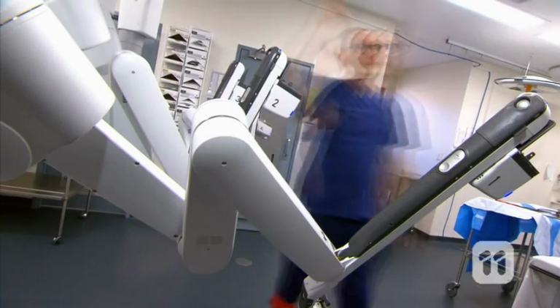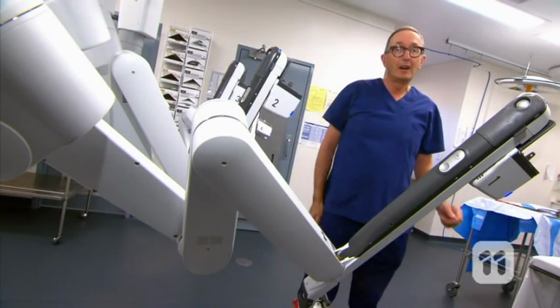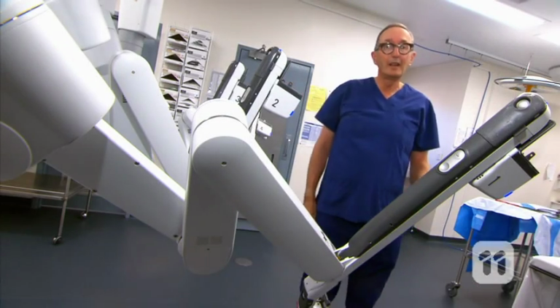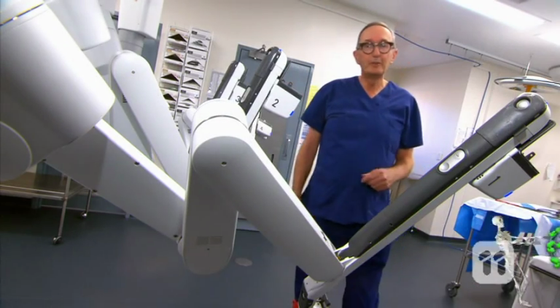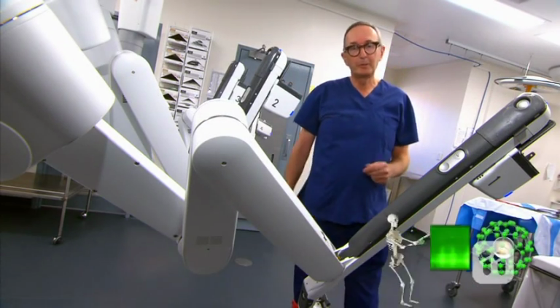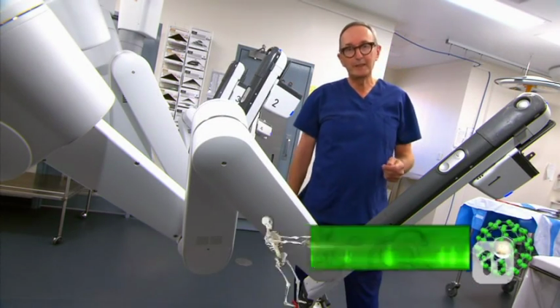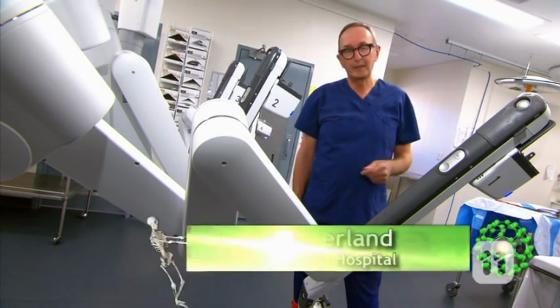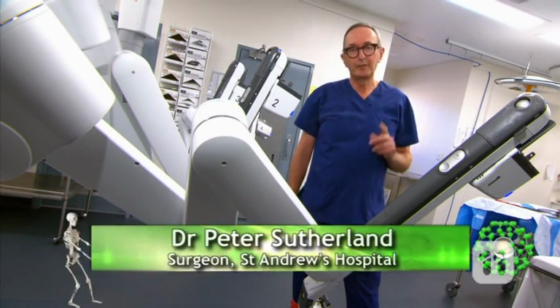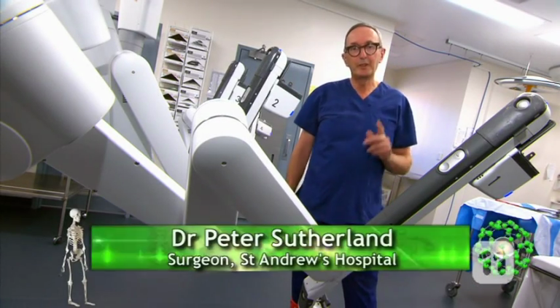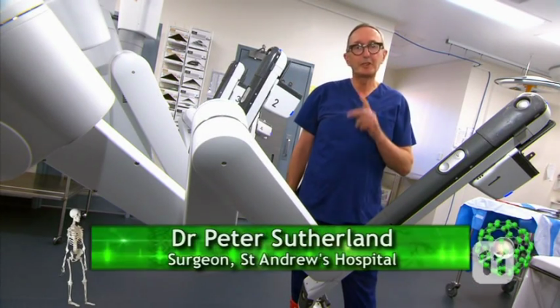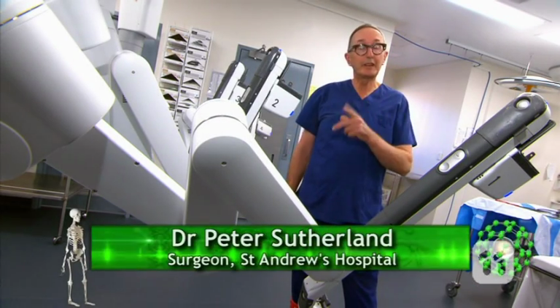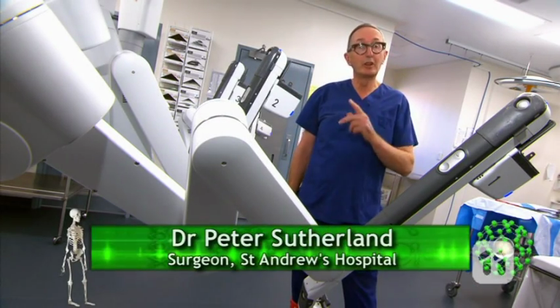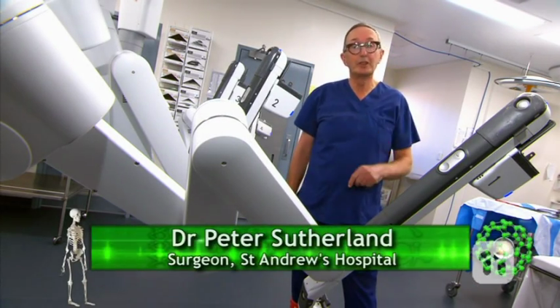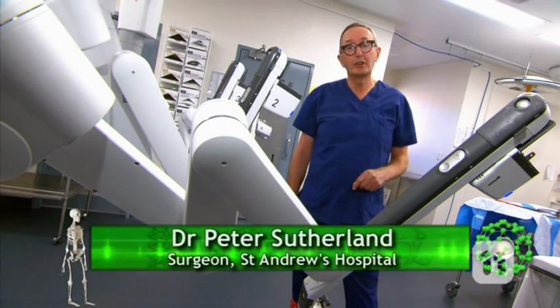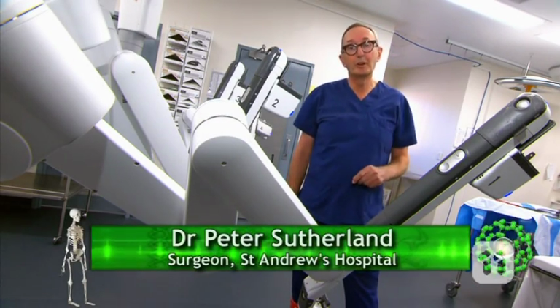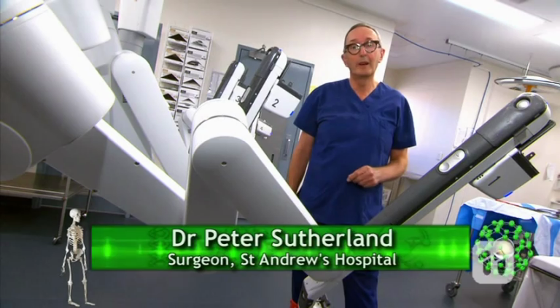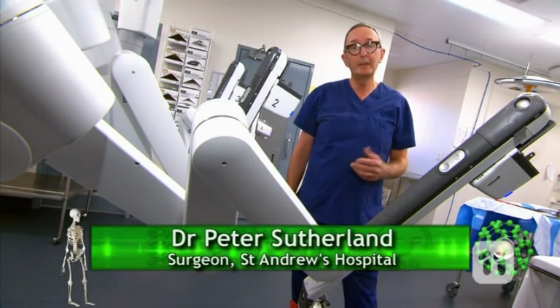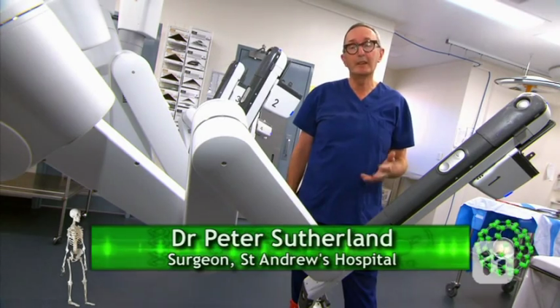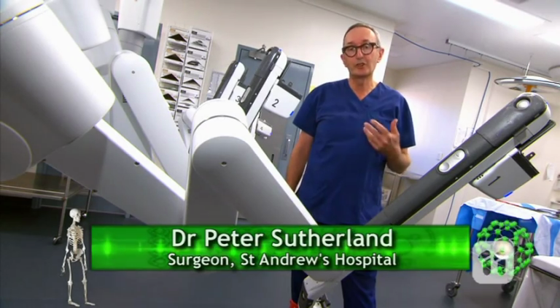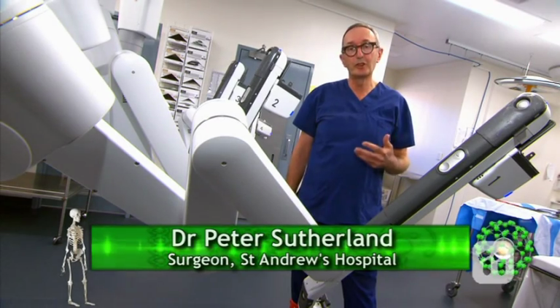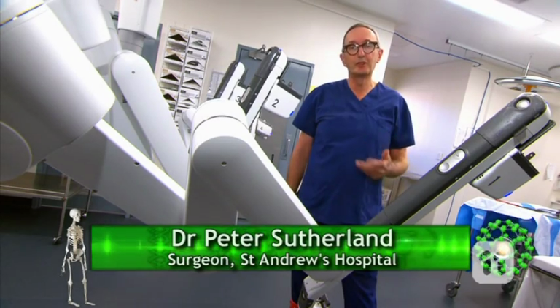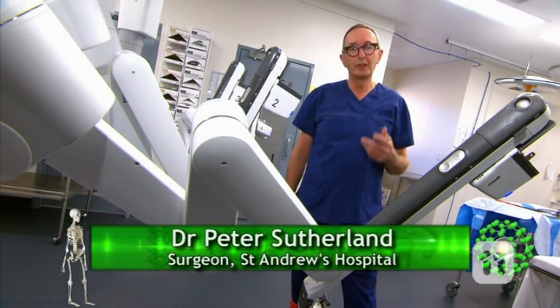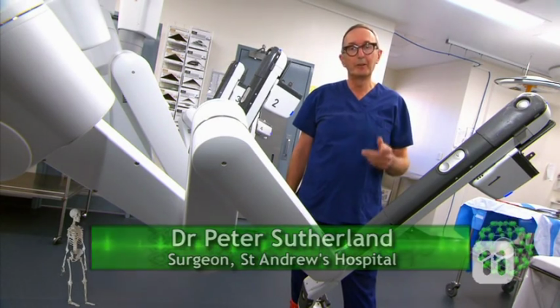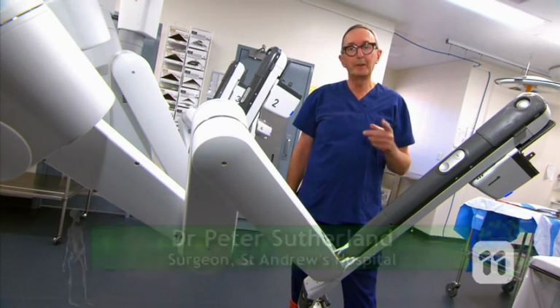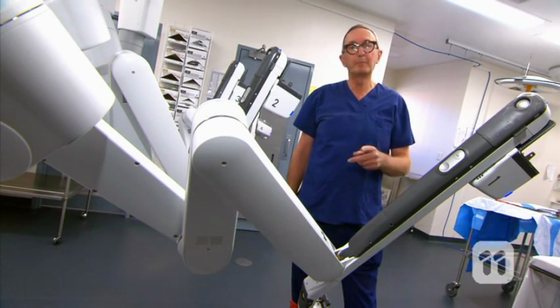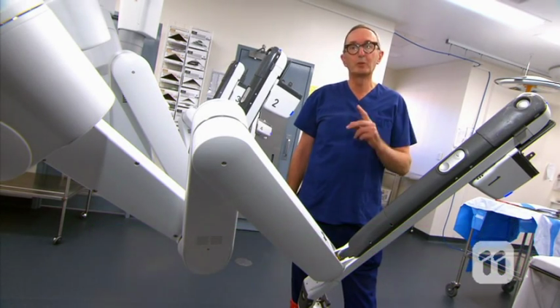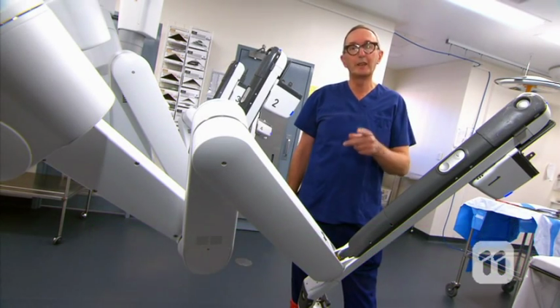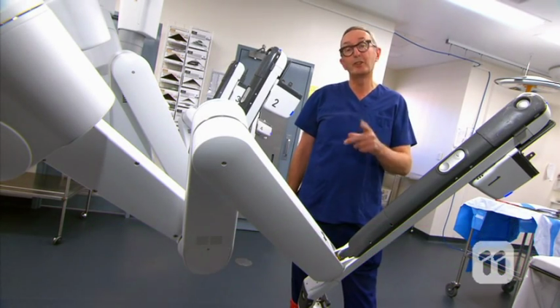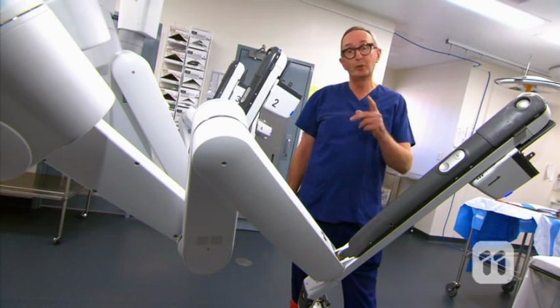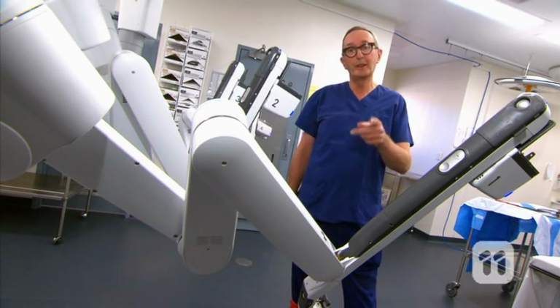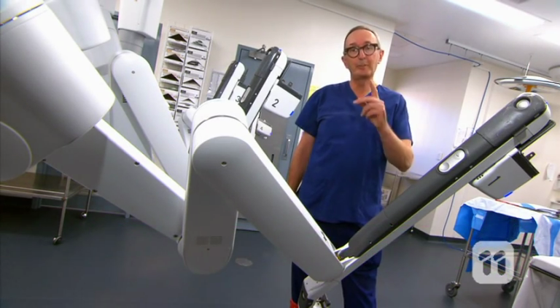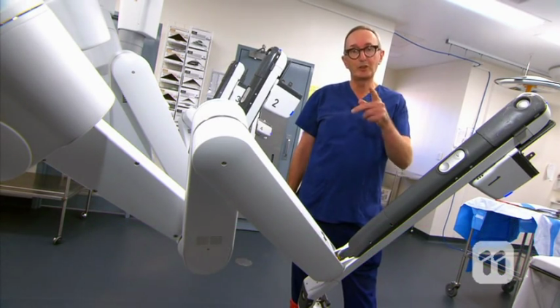Hi, I'm Dr. Peter. This technology is going to allow me as a surgeon to deliver the best medical care to you as a patient.